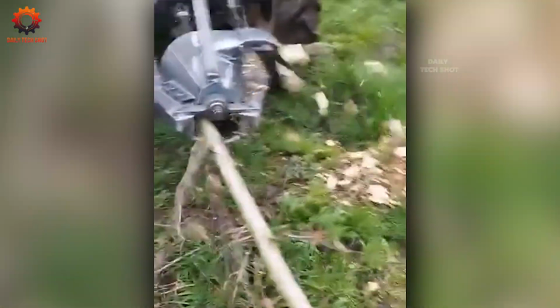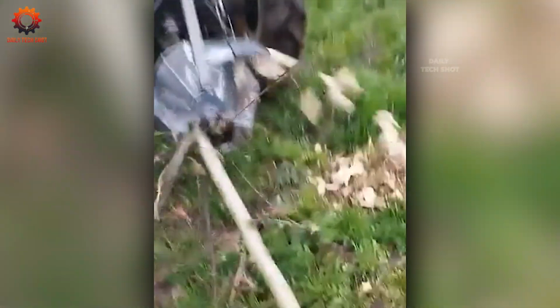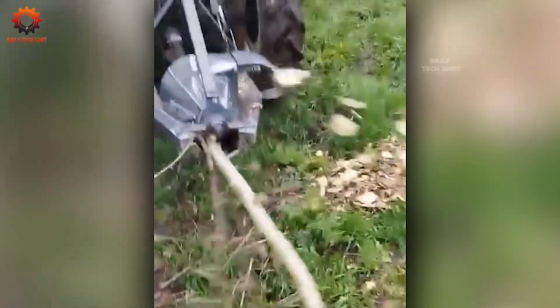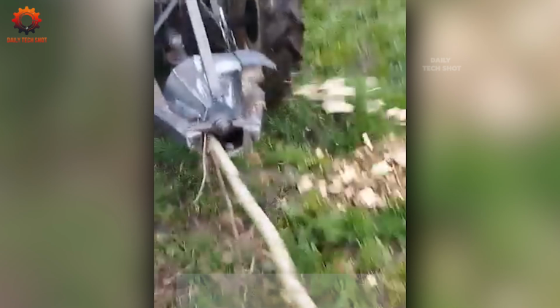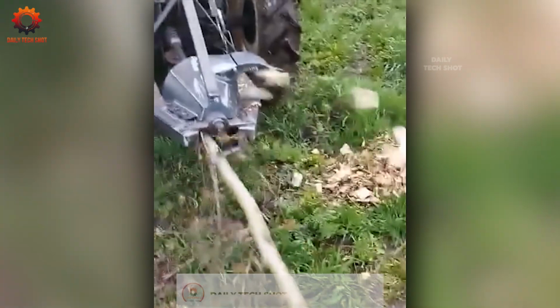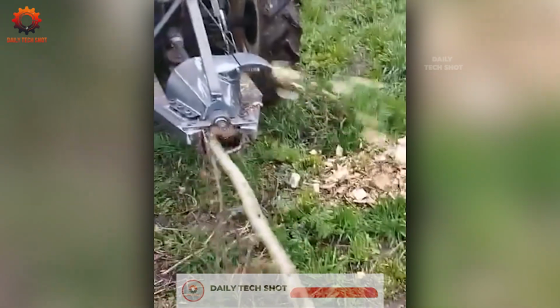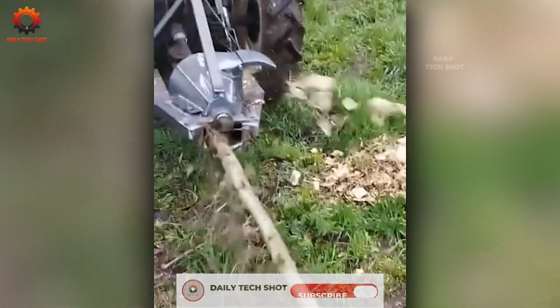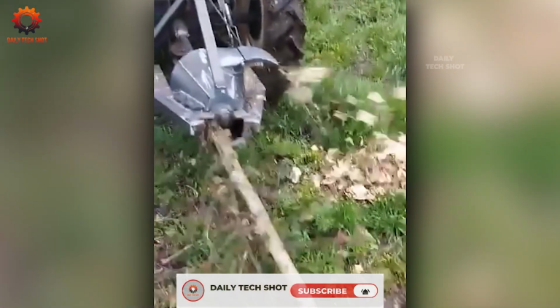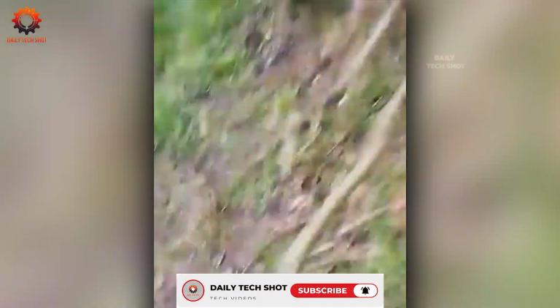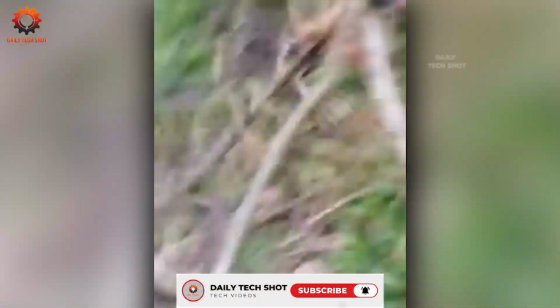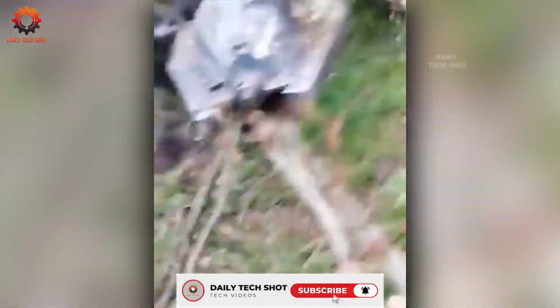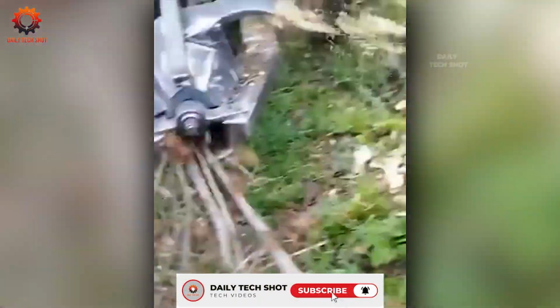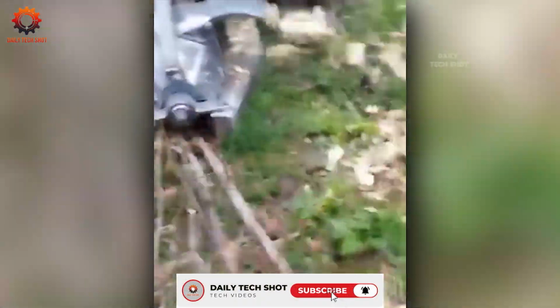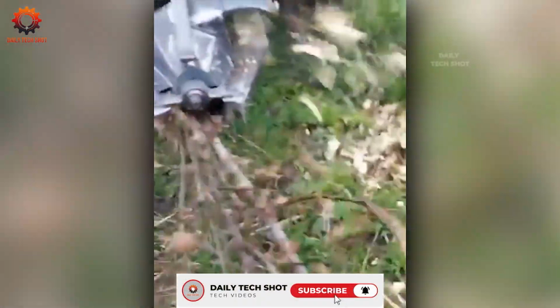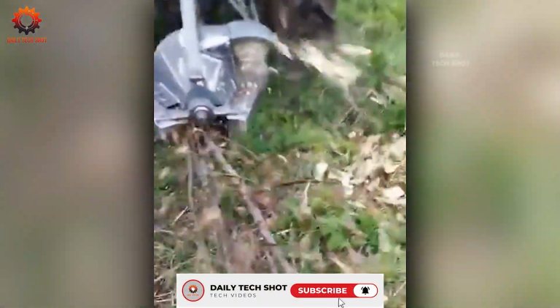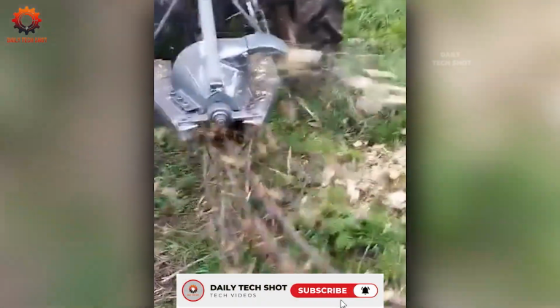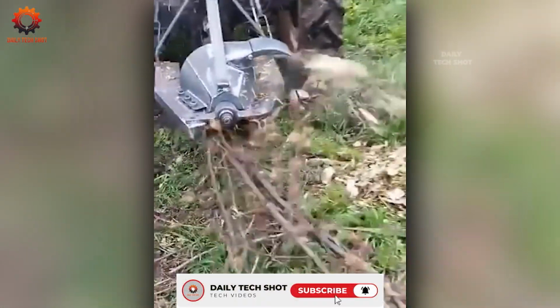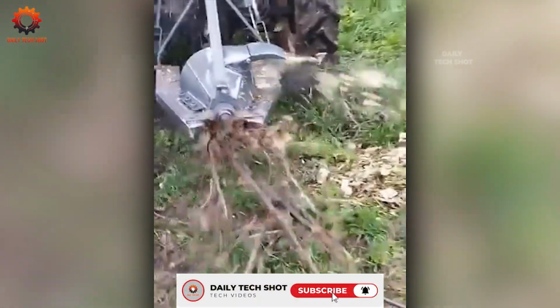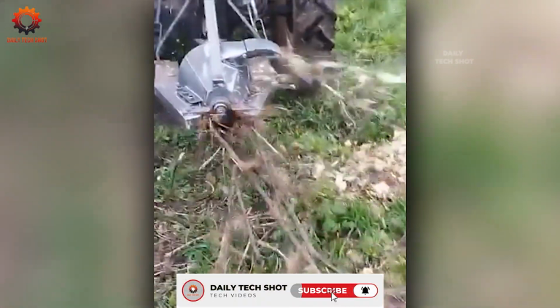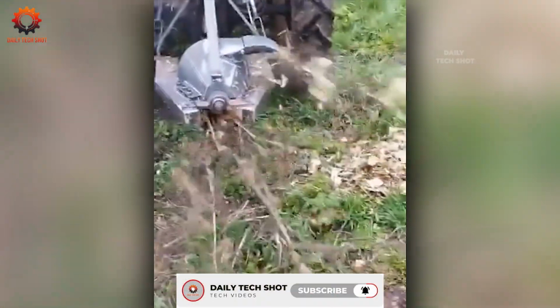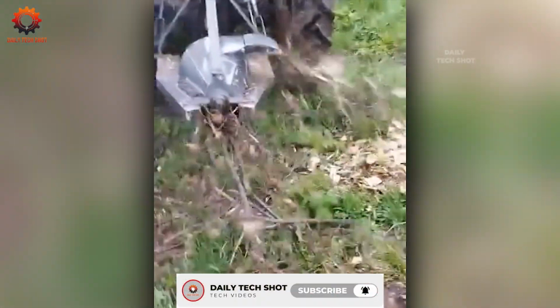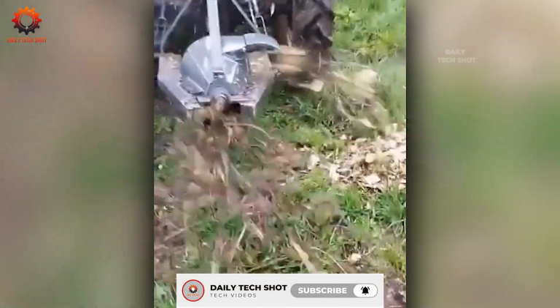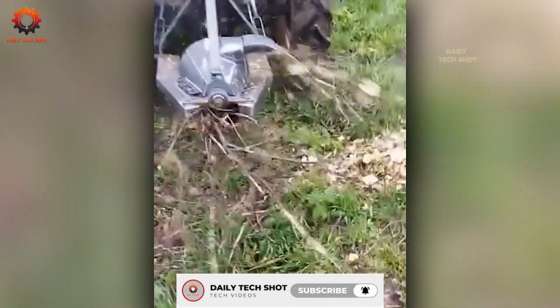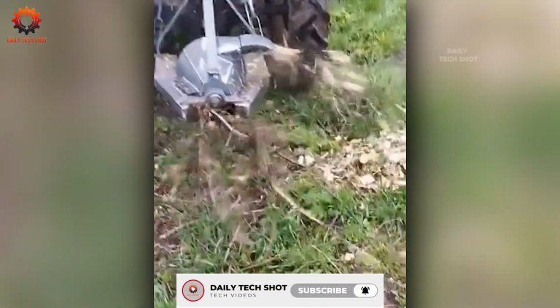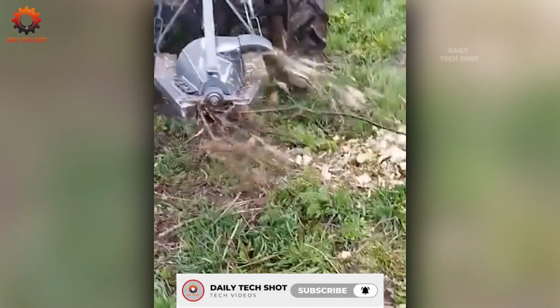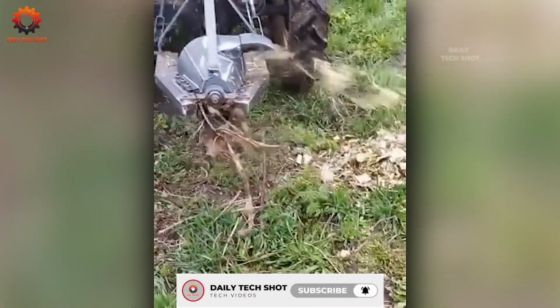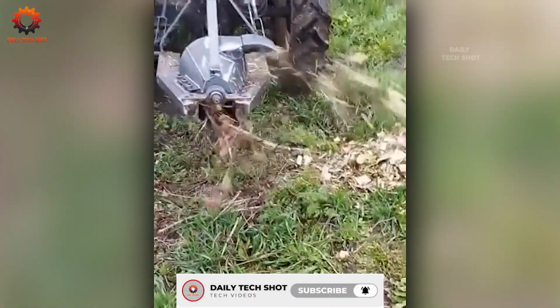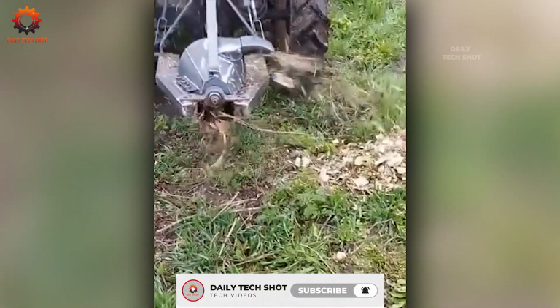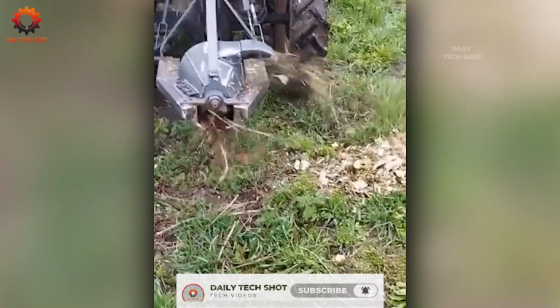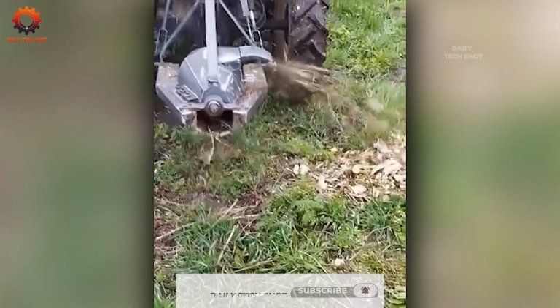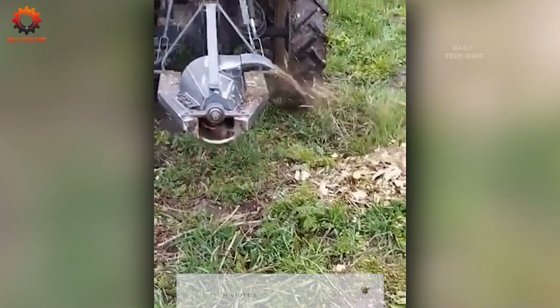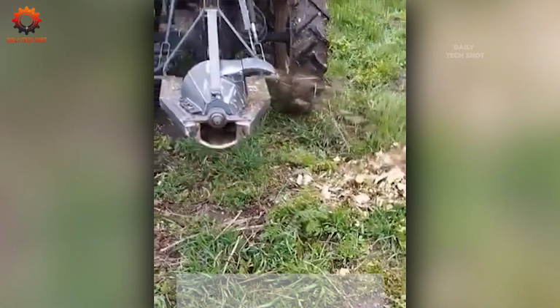Watch as ordinary branches and small trunks are turned into wood chips in seconds. This machine could clear an entire forest faster than you'd think.